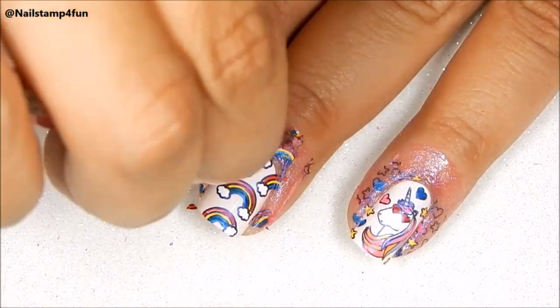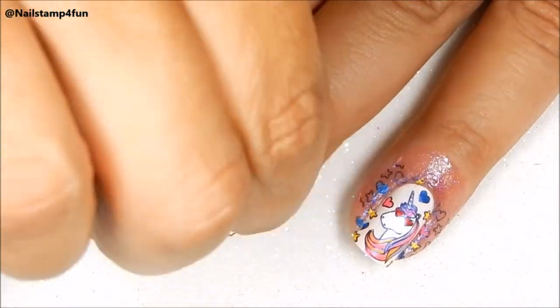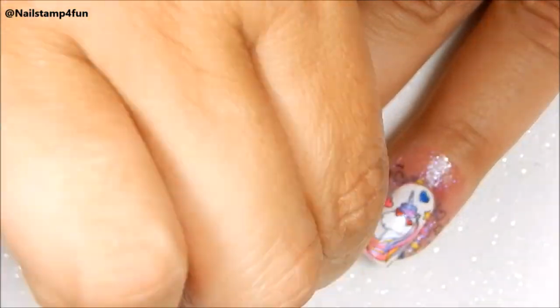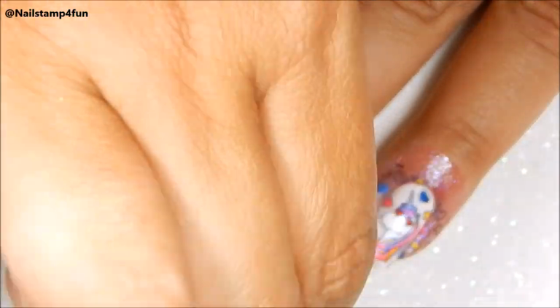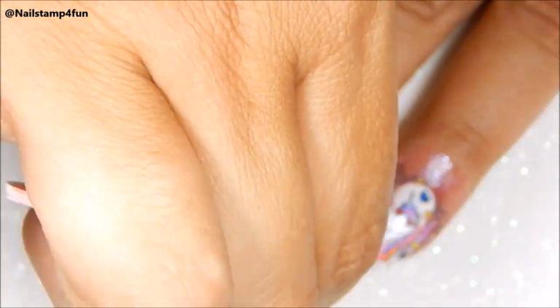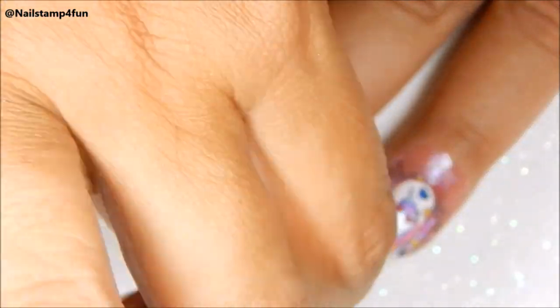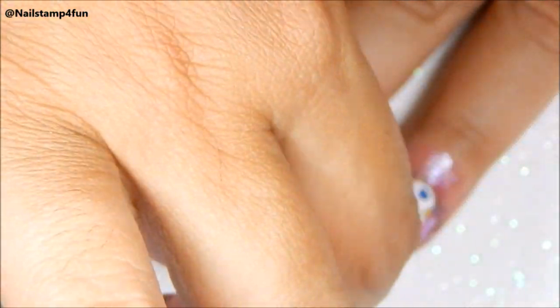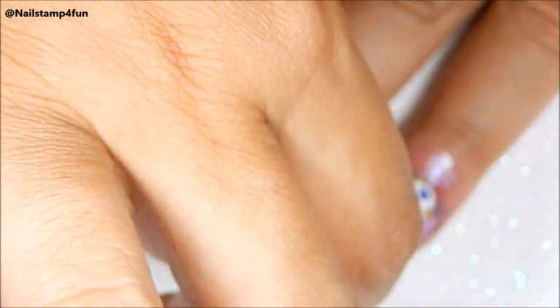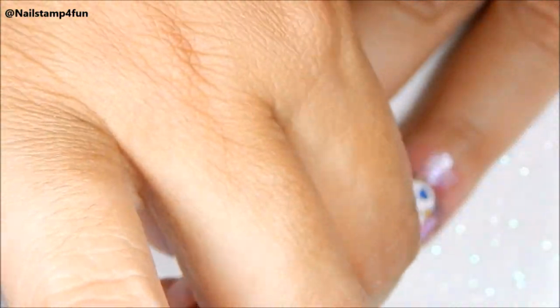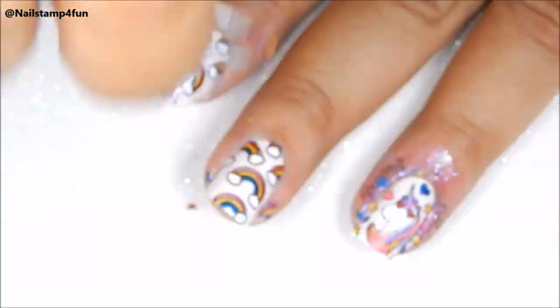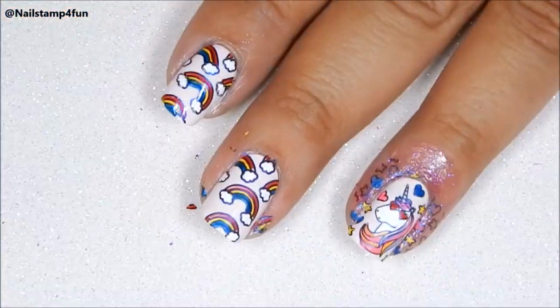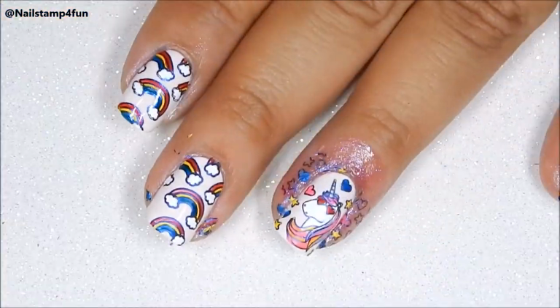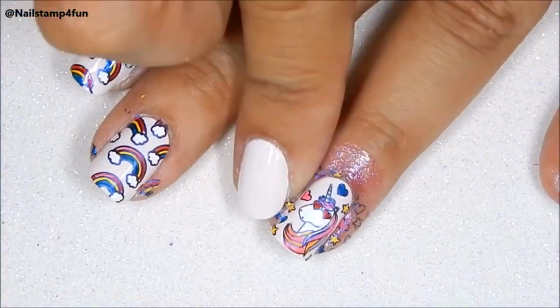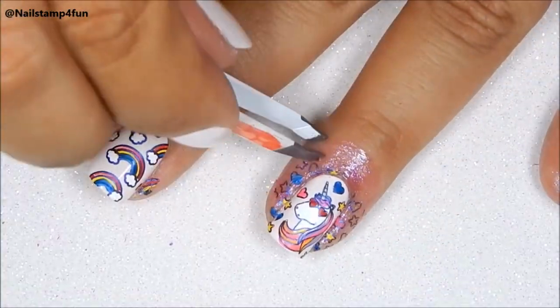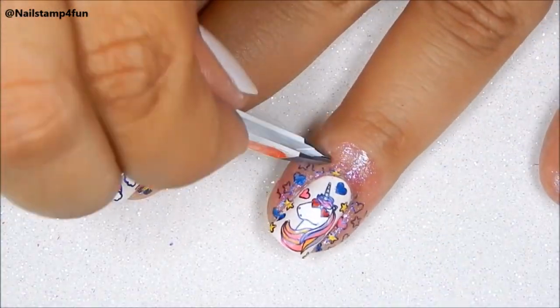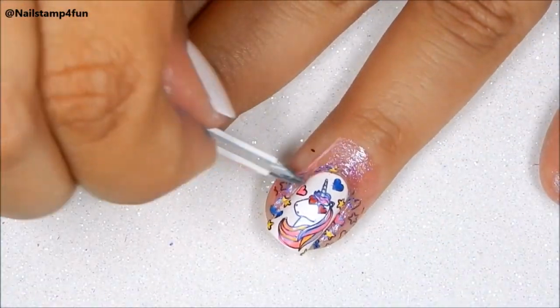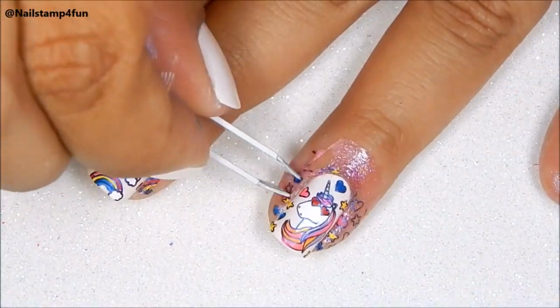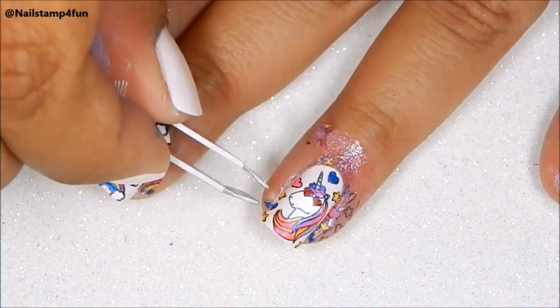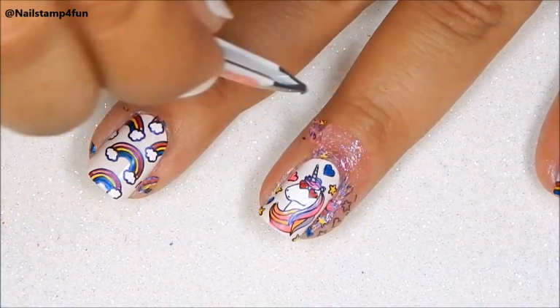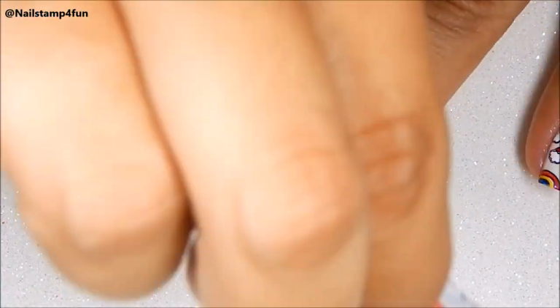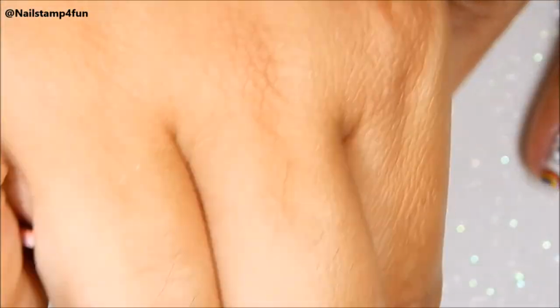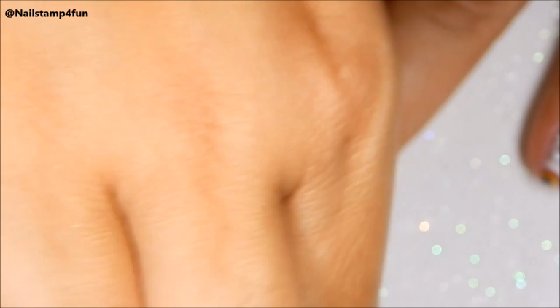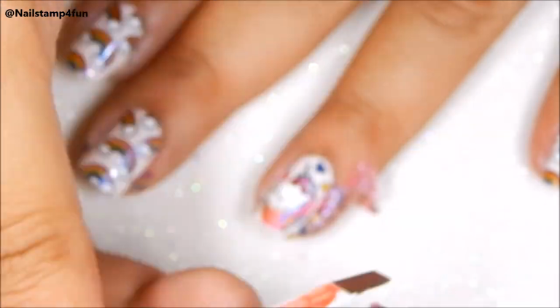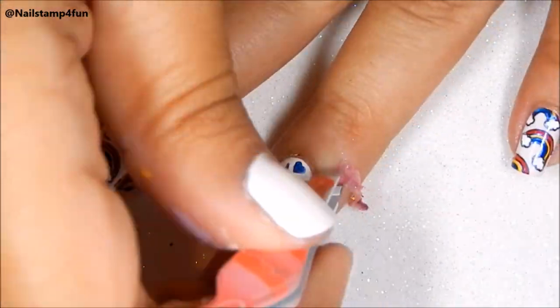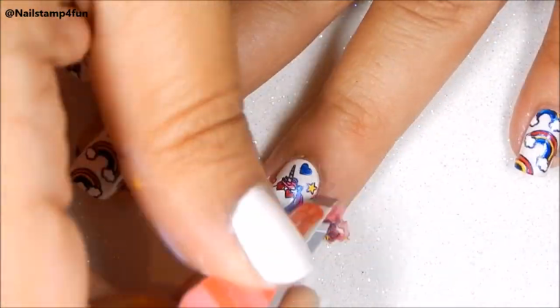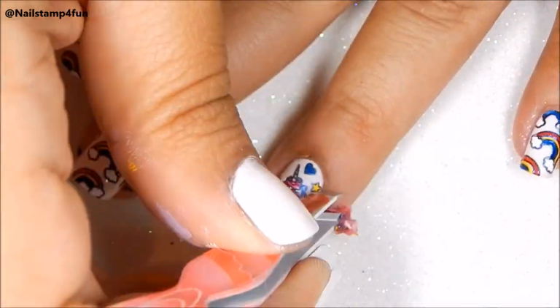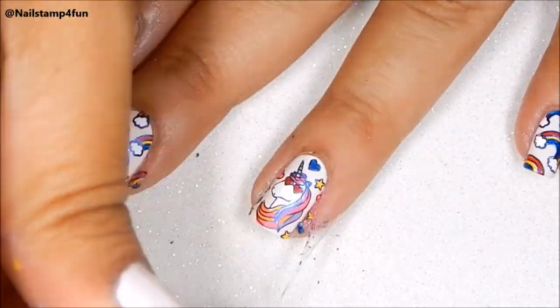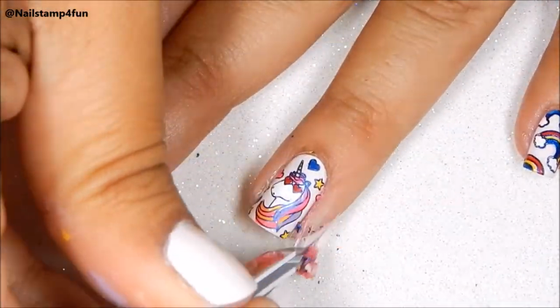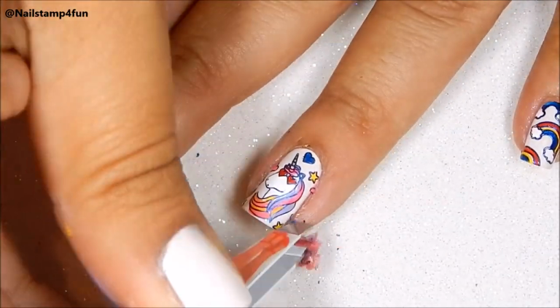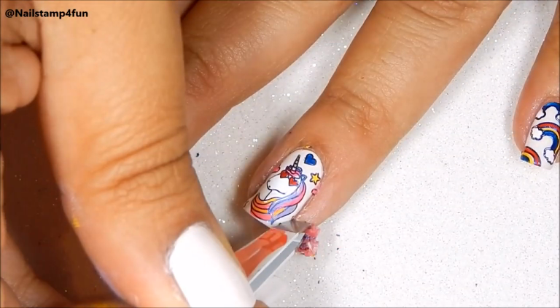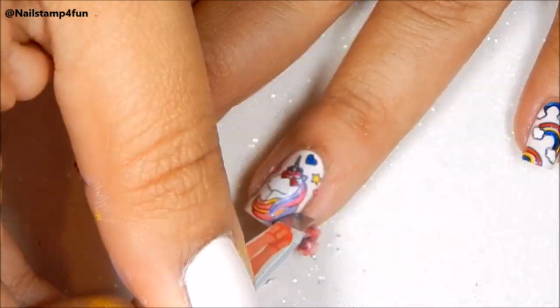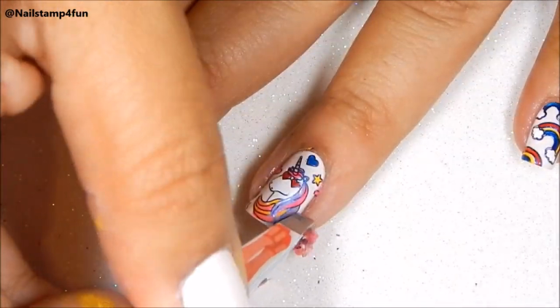I like to clean up before I apply my top coat, but you can also clean up at the end of your mani. It's all up to you.